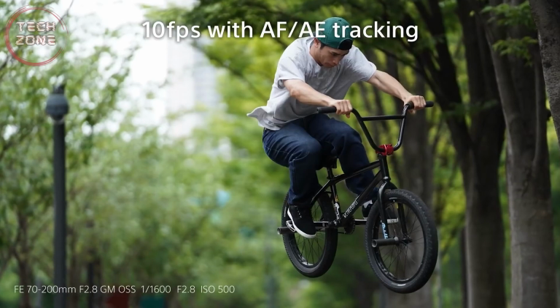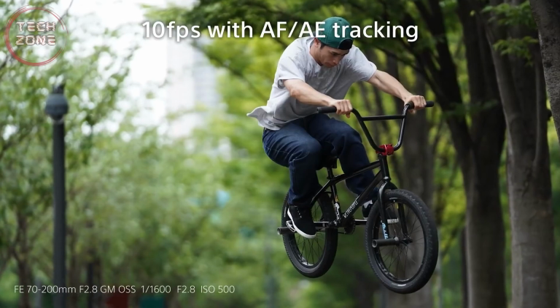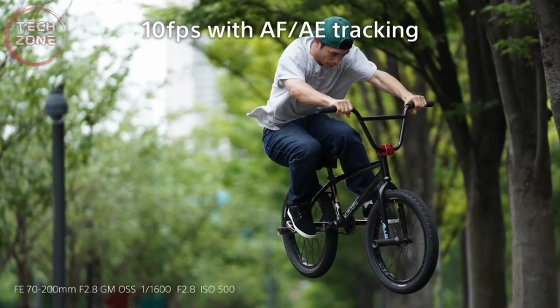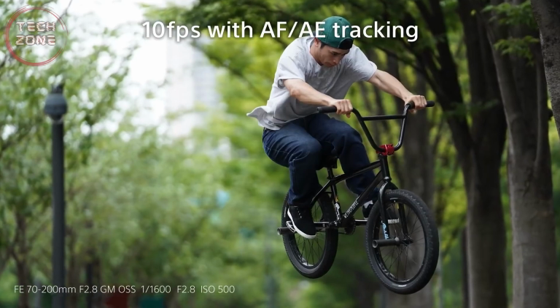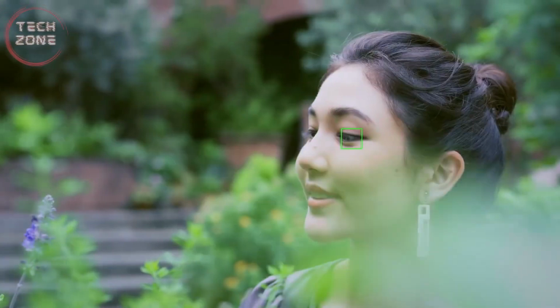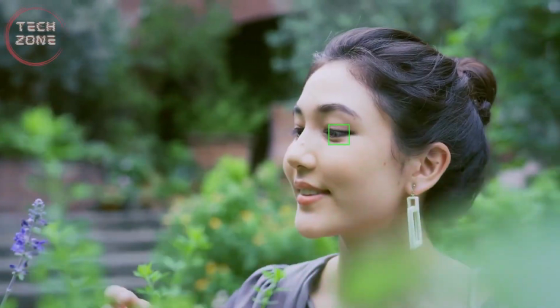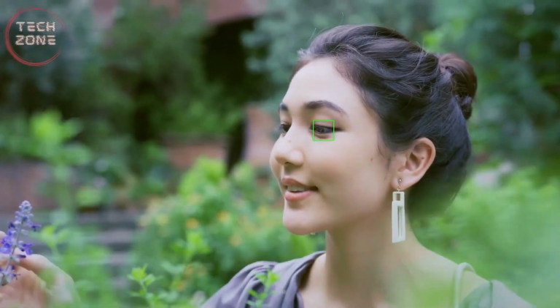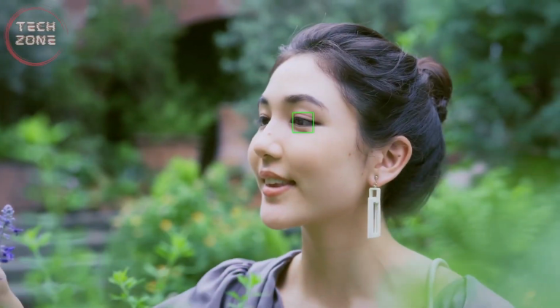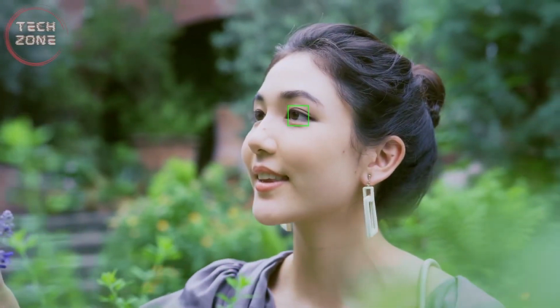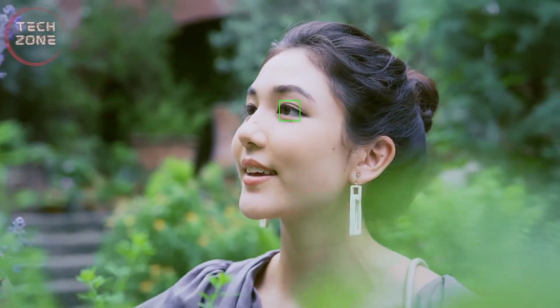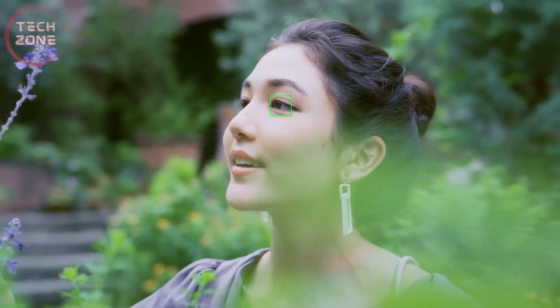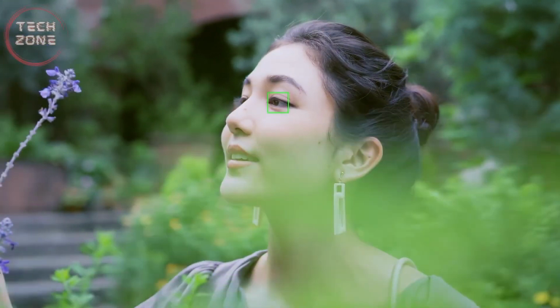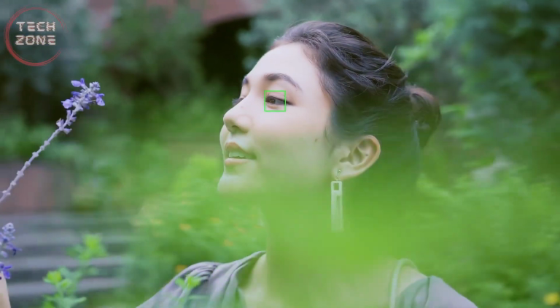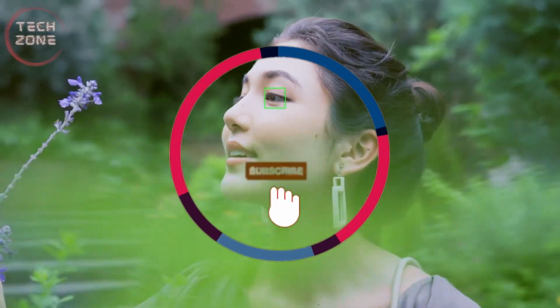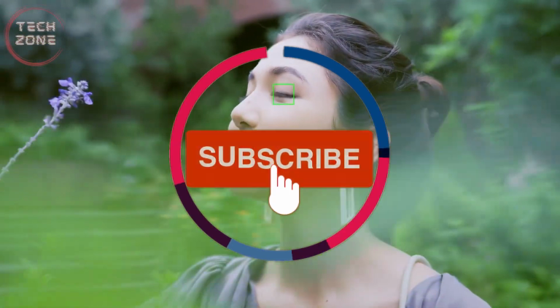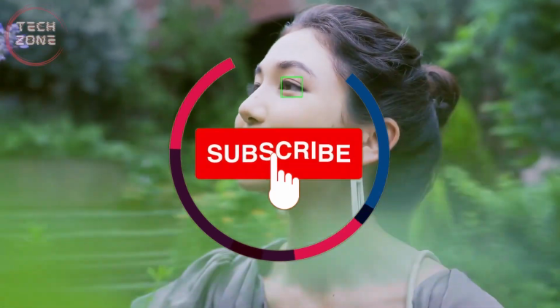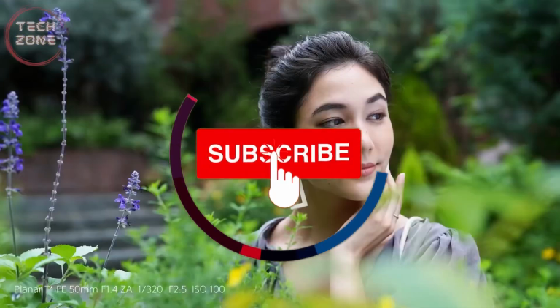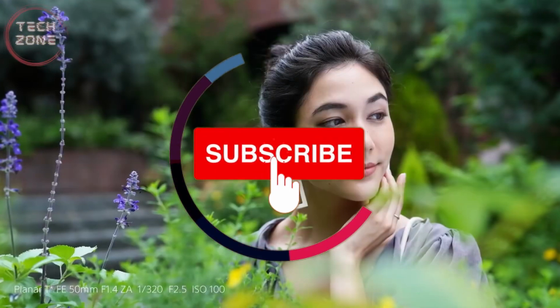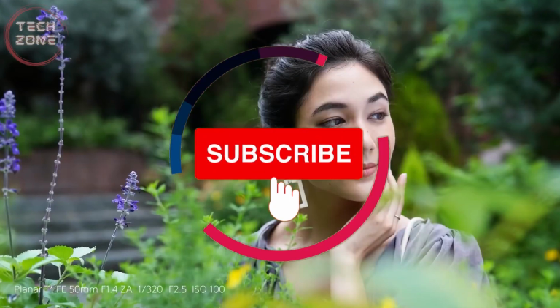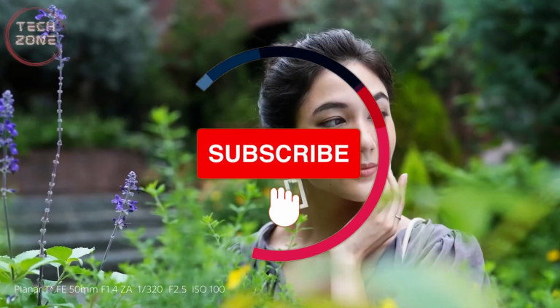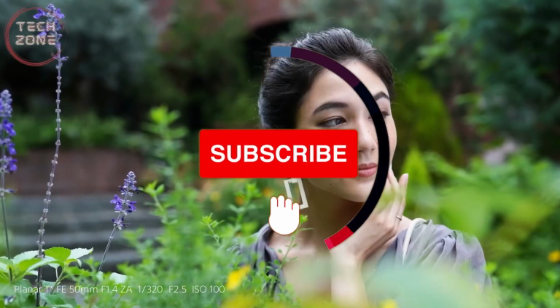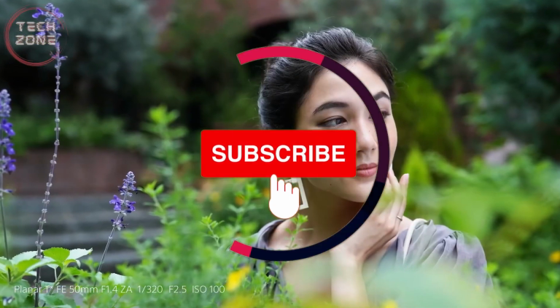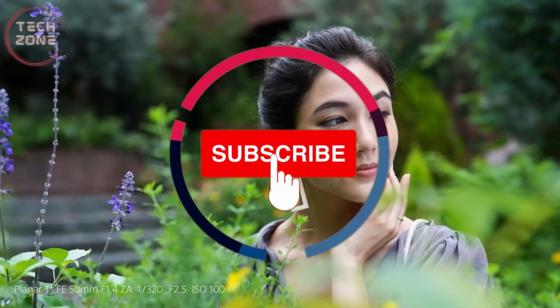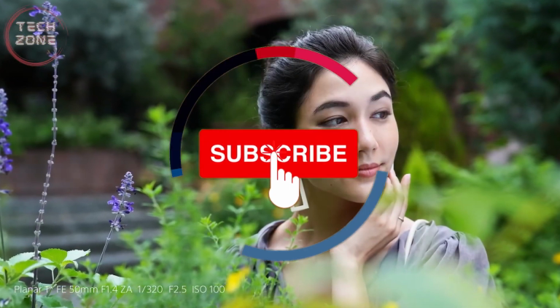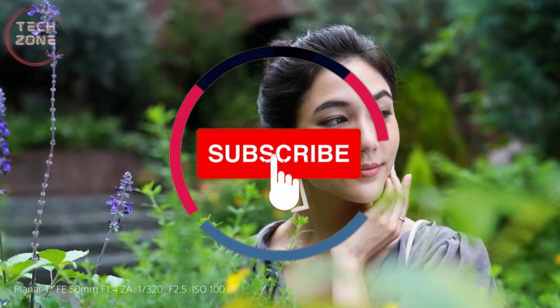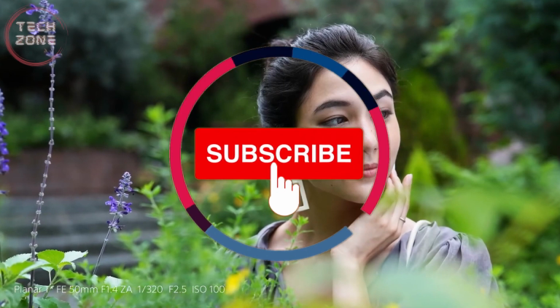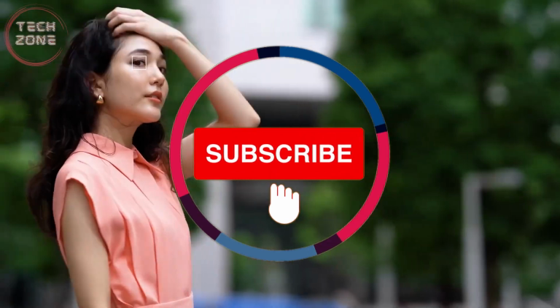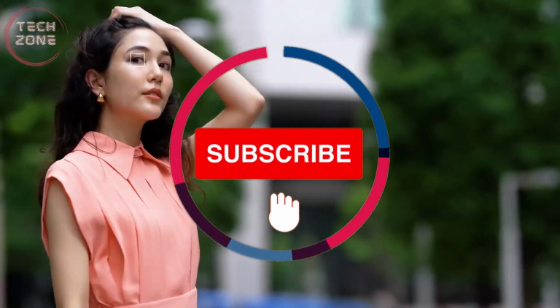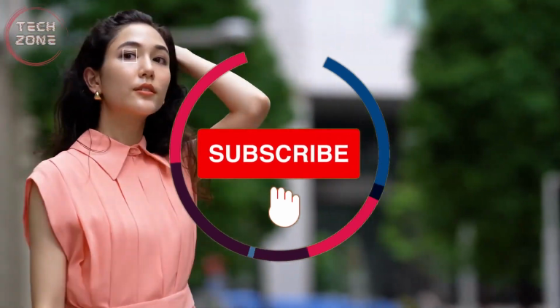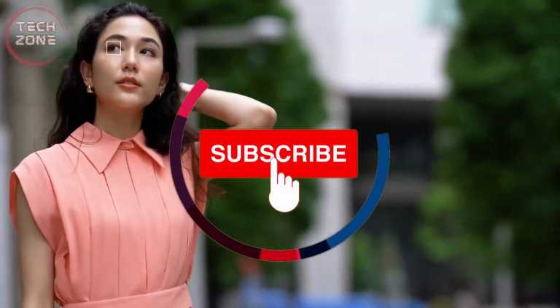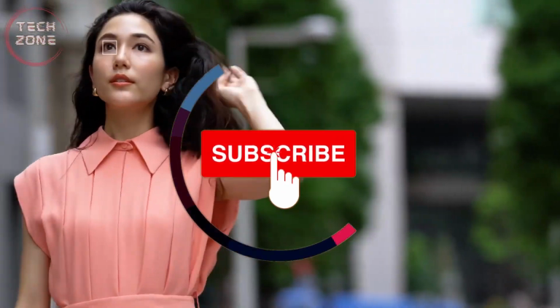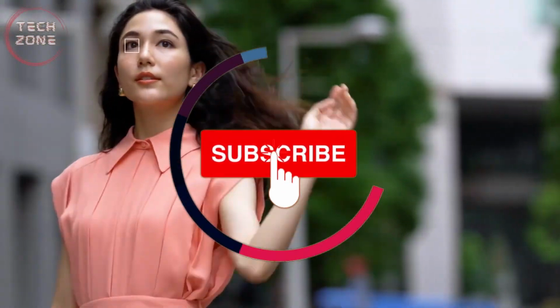So guys, that's been the whole video. Like and subscribe if you haven't already, and I'll see you in another video.